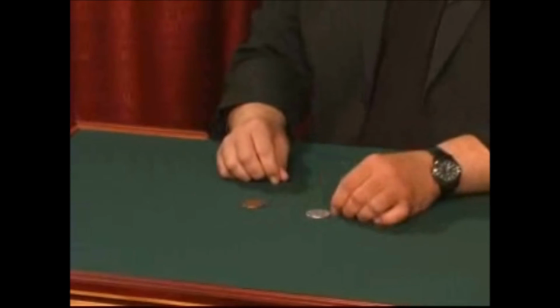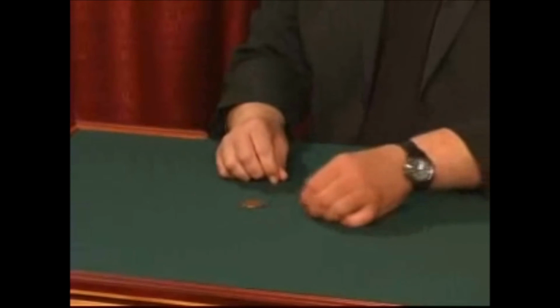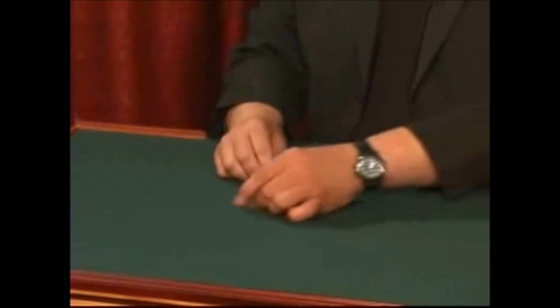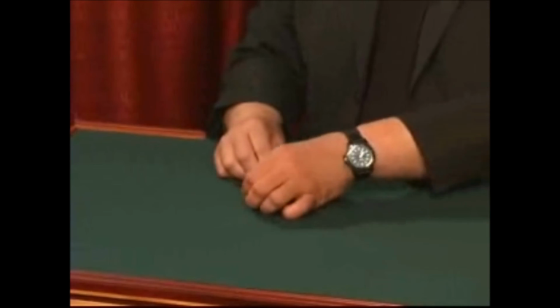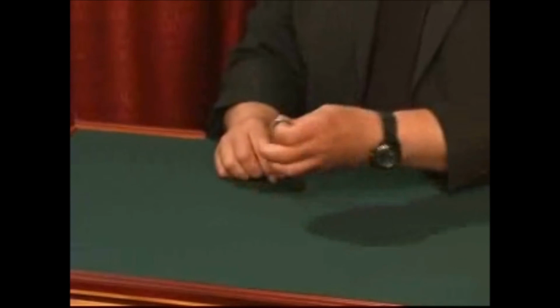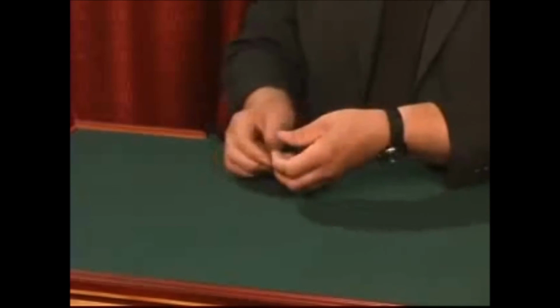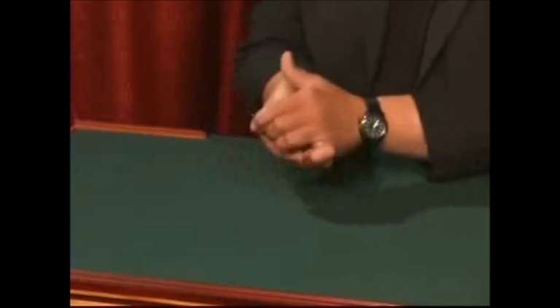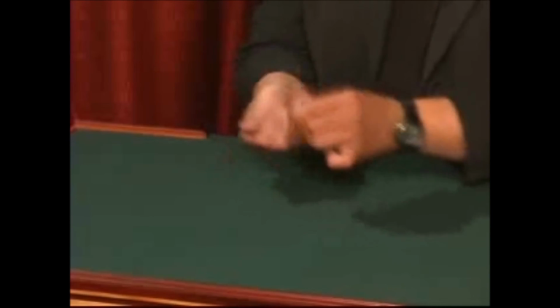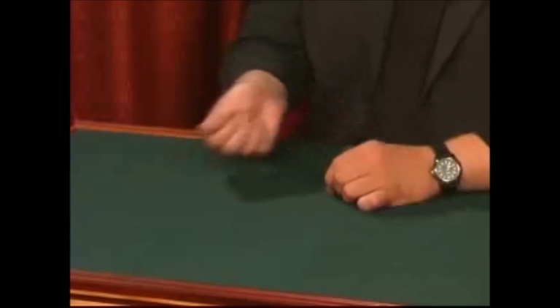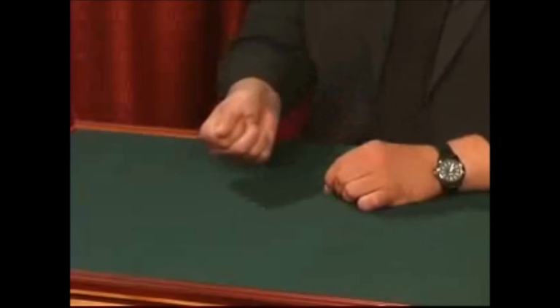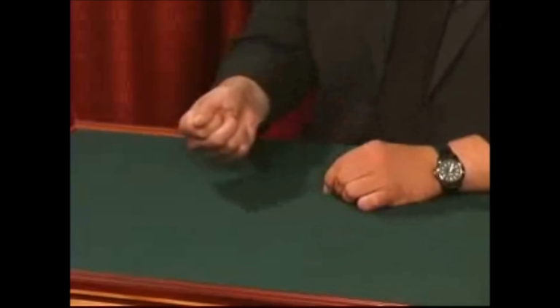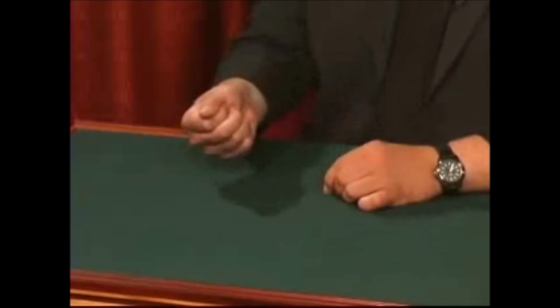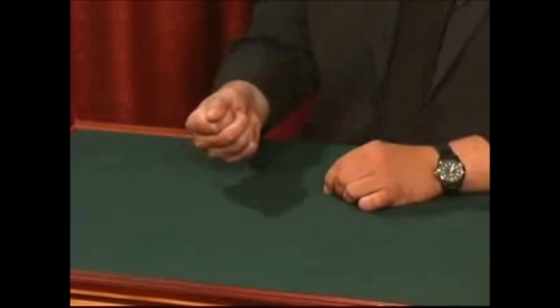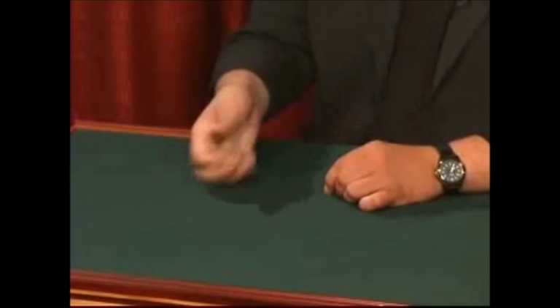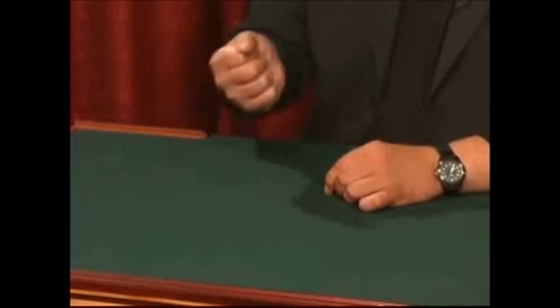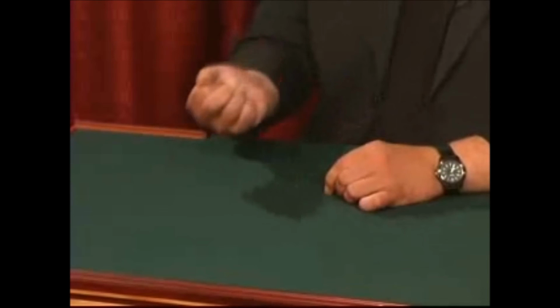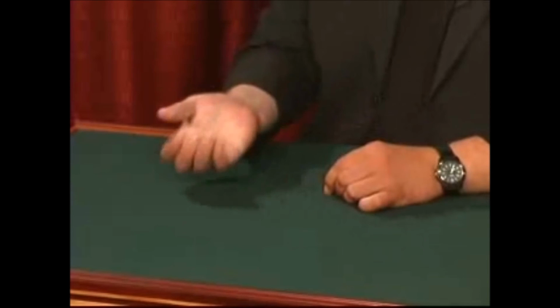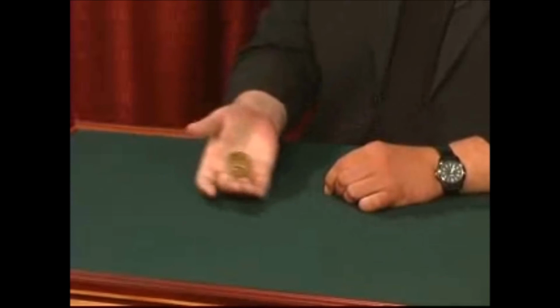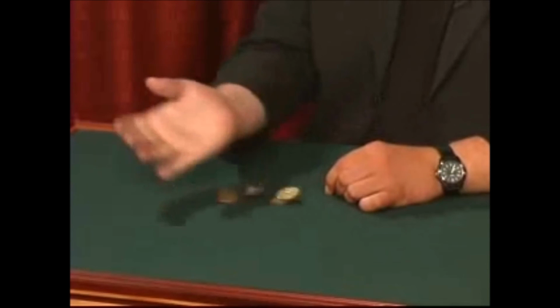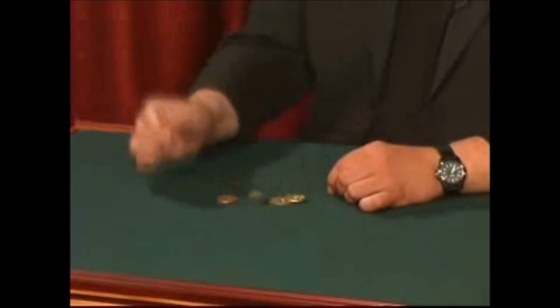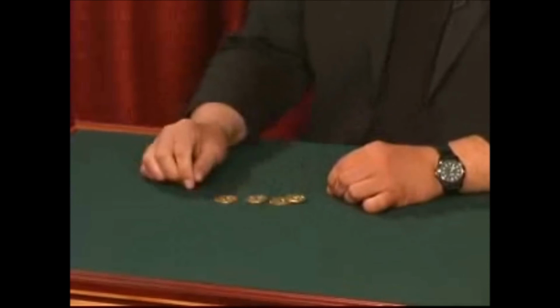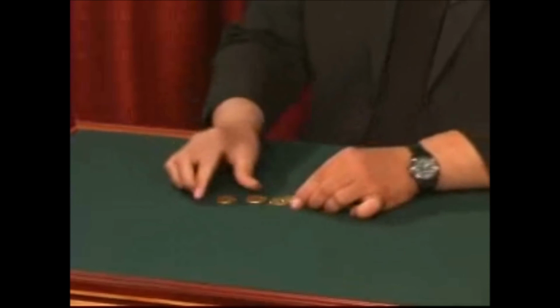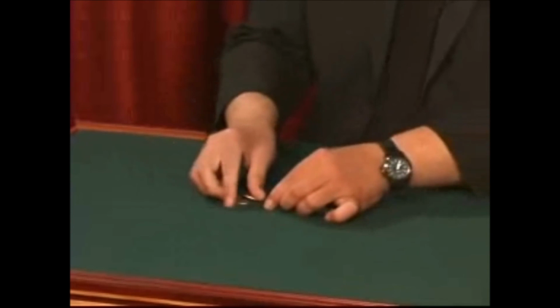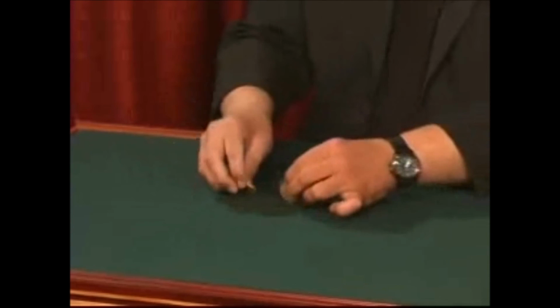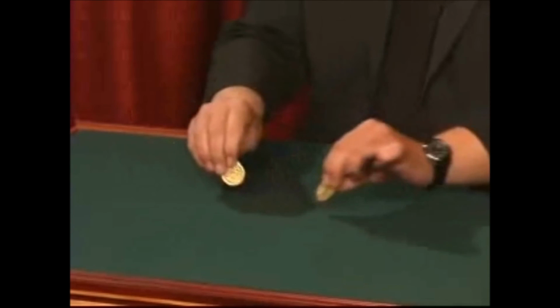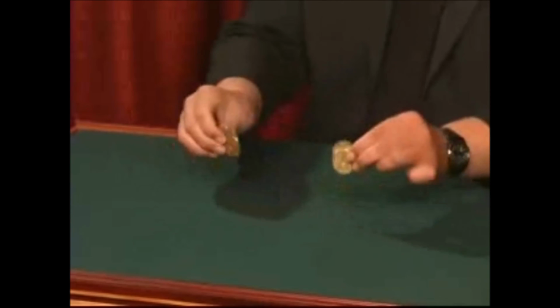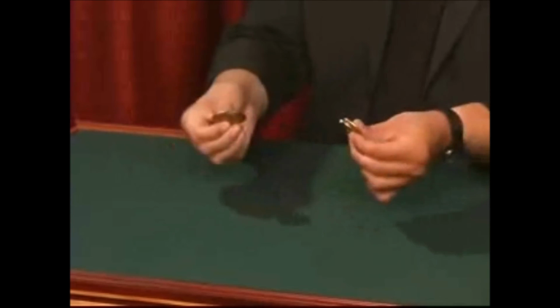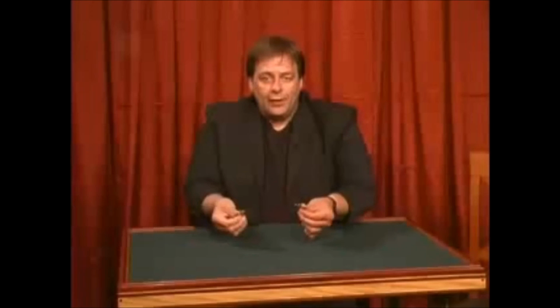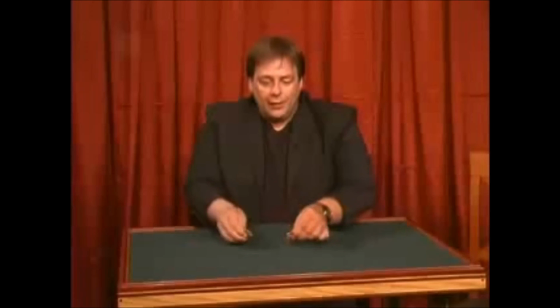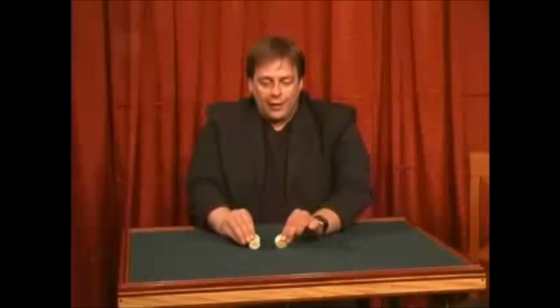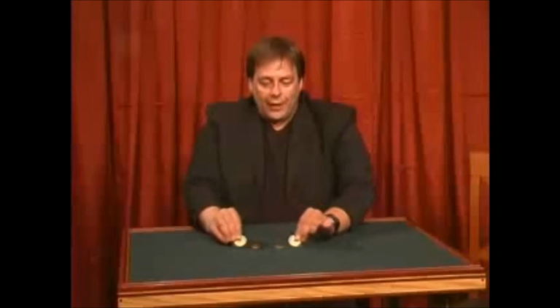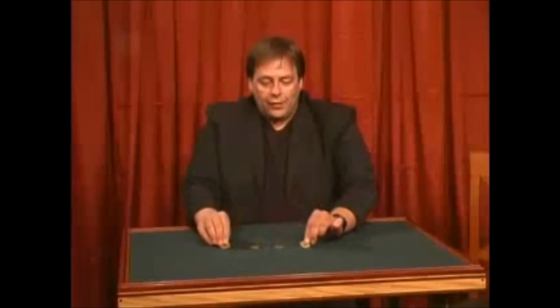Quite often people say, 'Why can't you actually use store coins?' I use store coins — looks like this, like this.